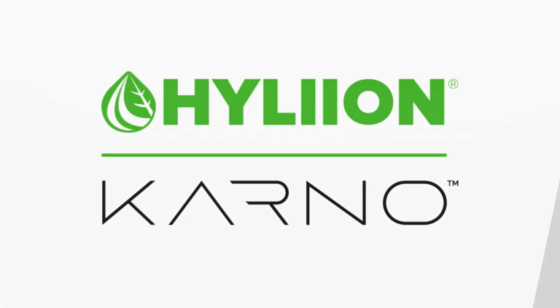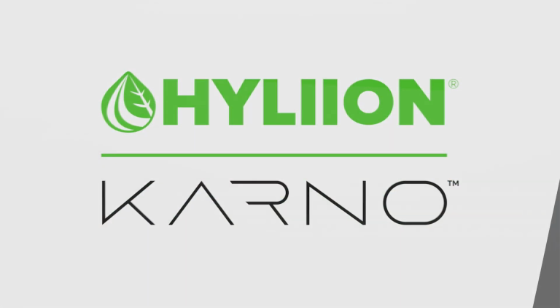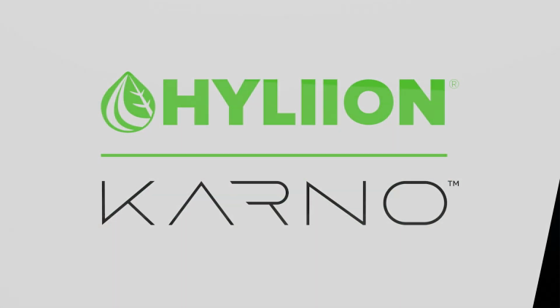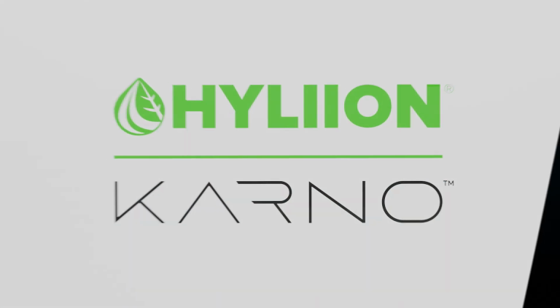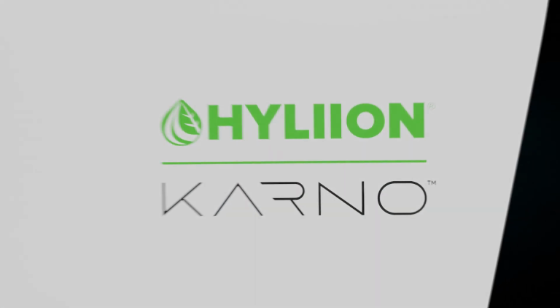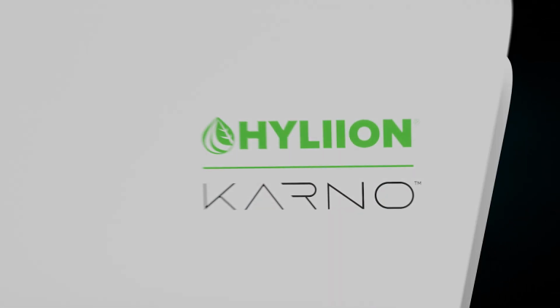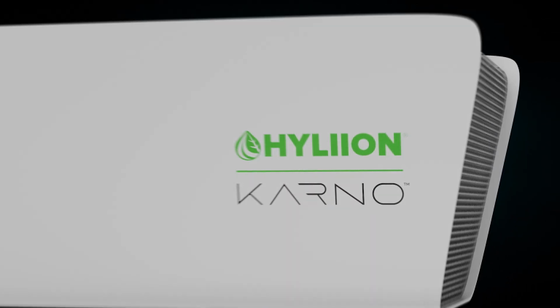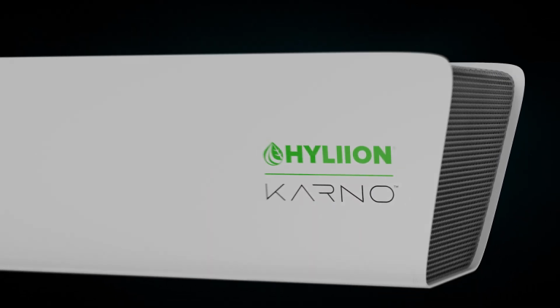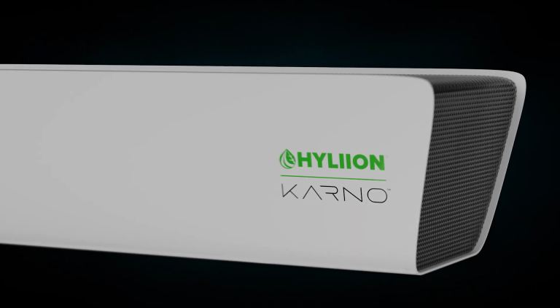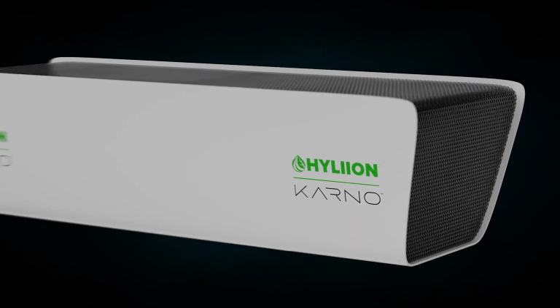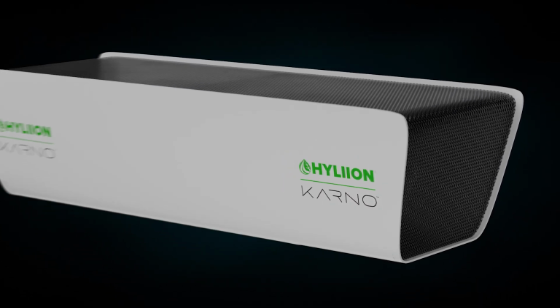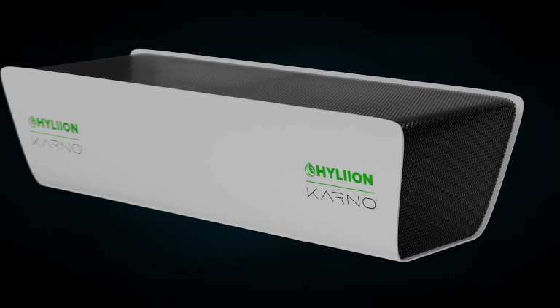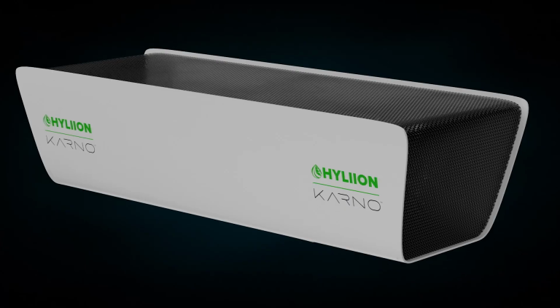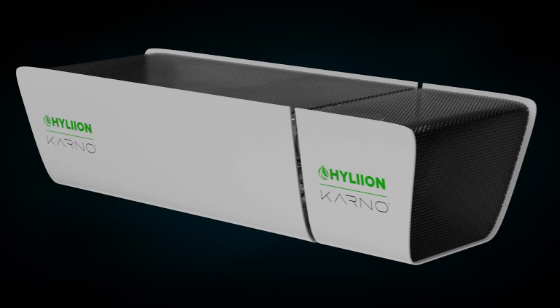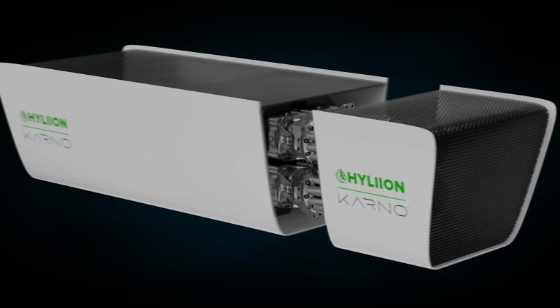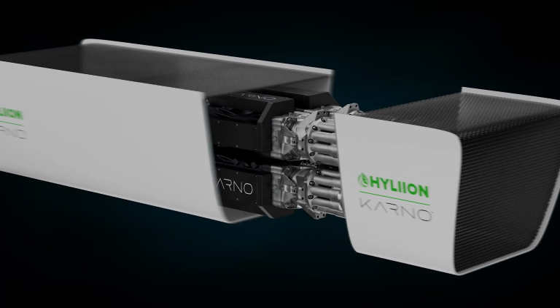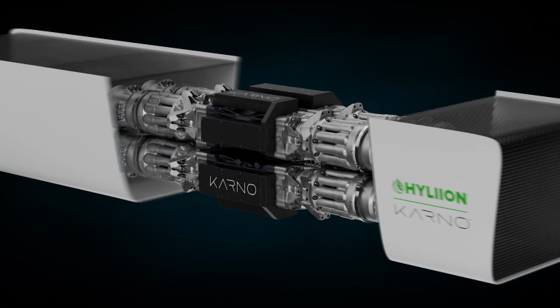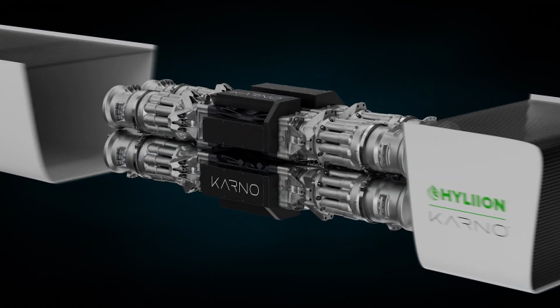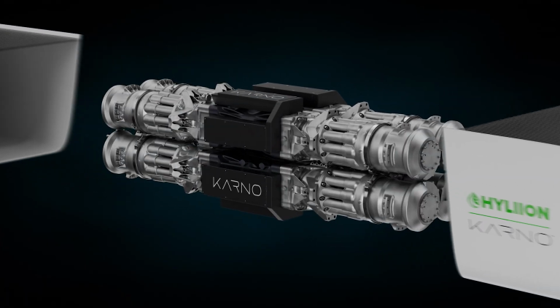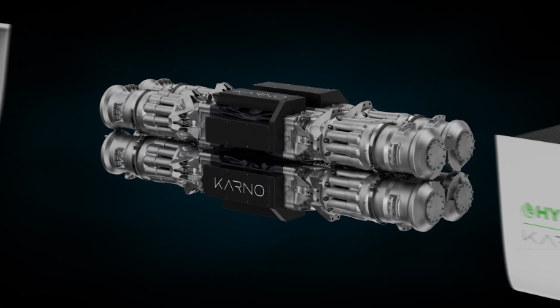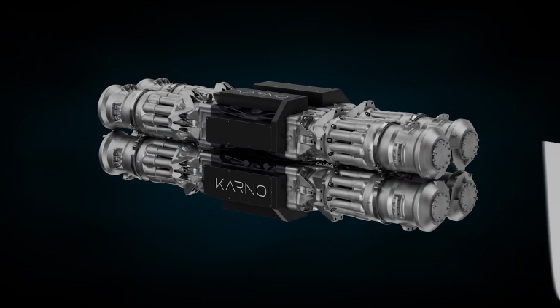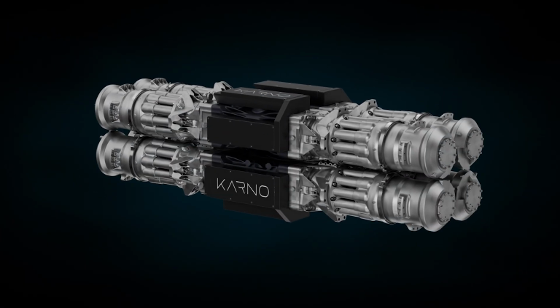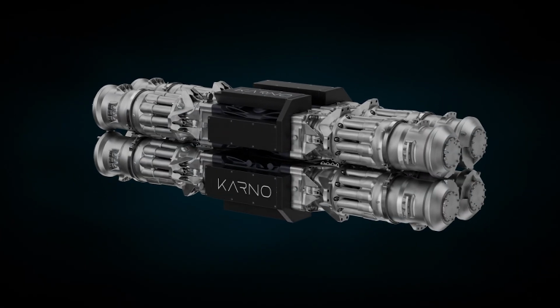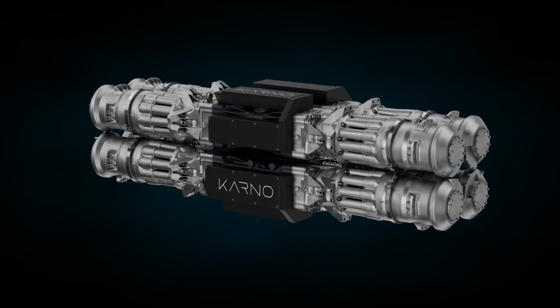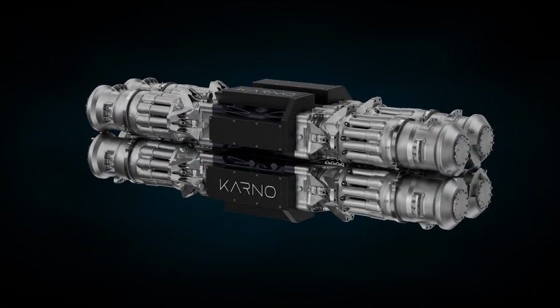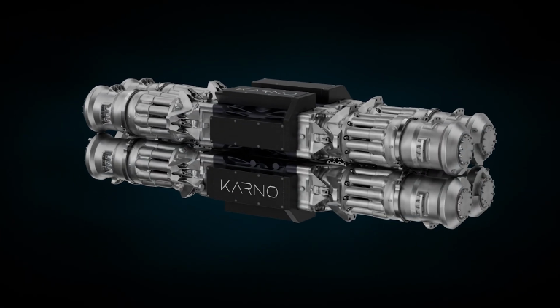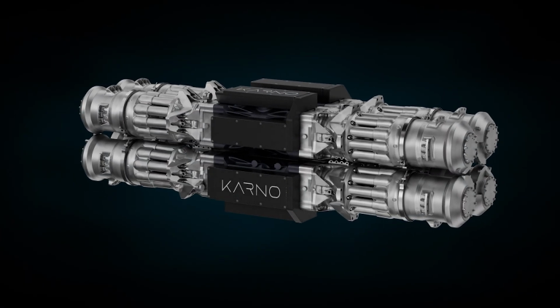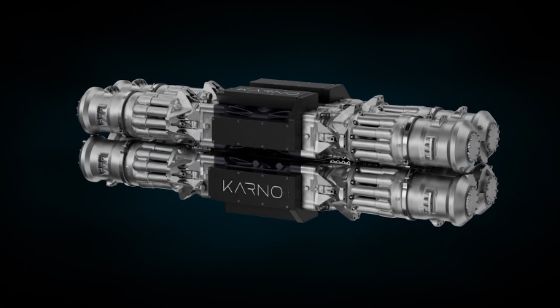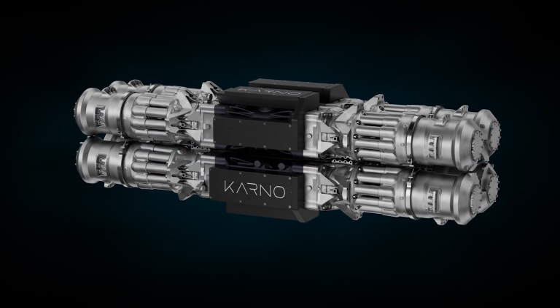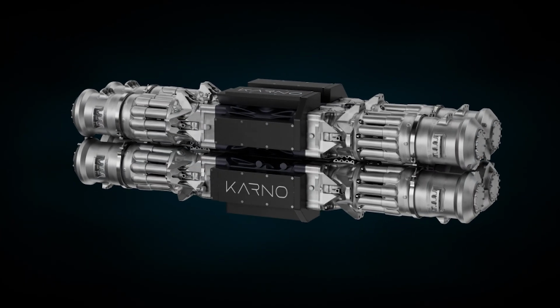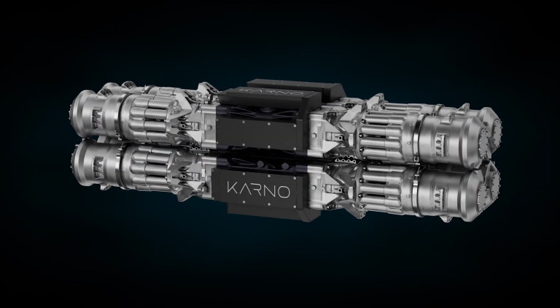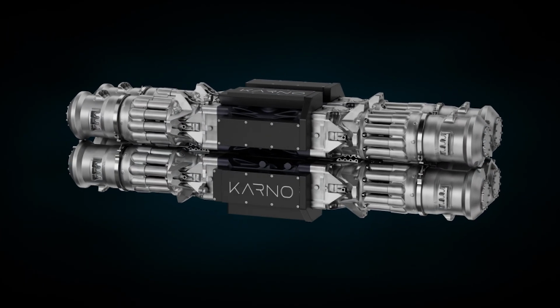A groundbreaking, scalable system named after the Carnot cycle, which is the most efficient way to convert heat into work.